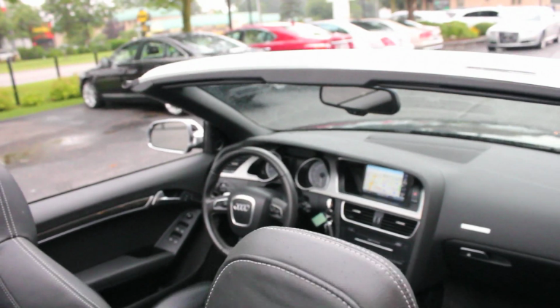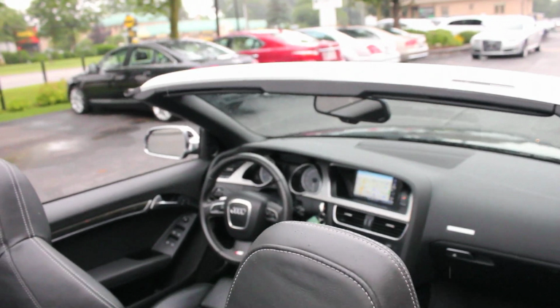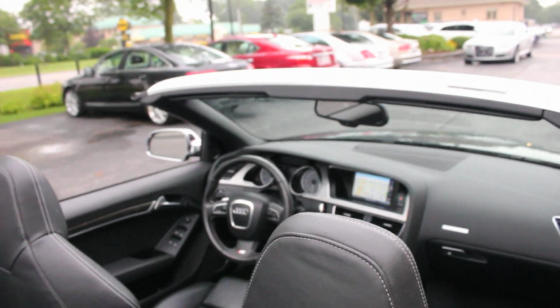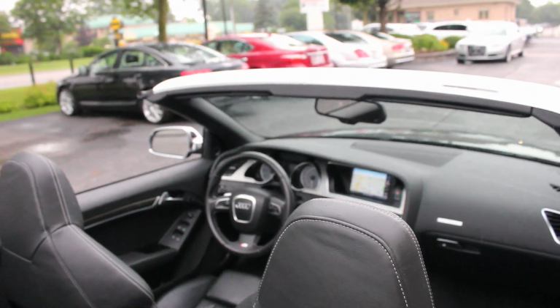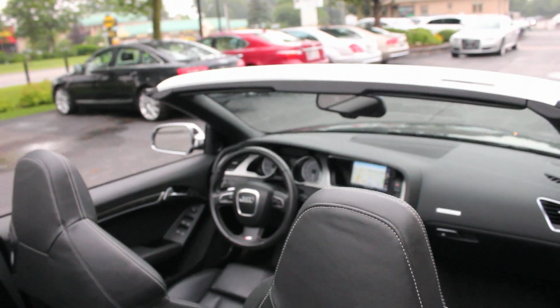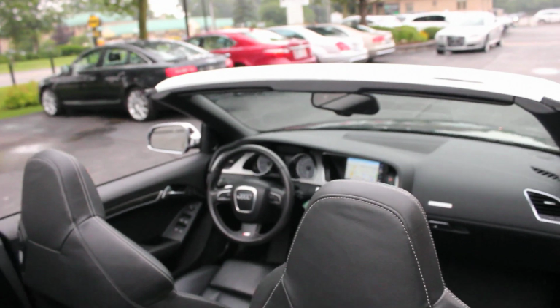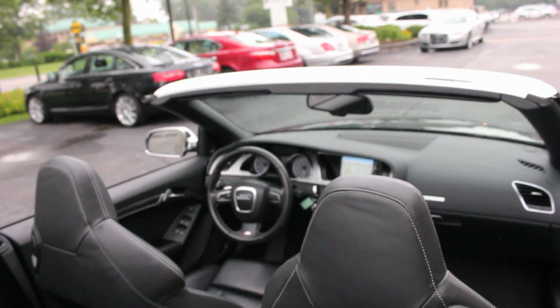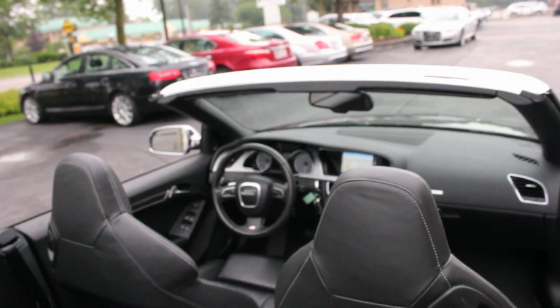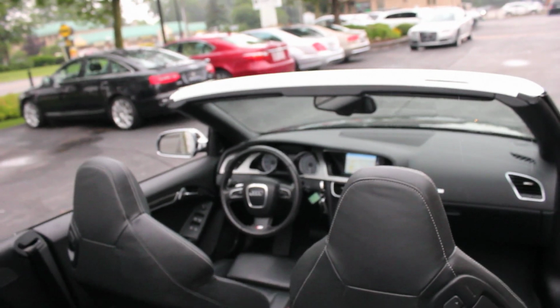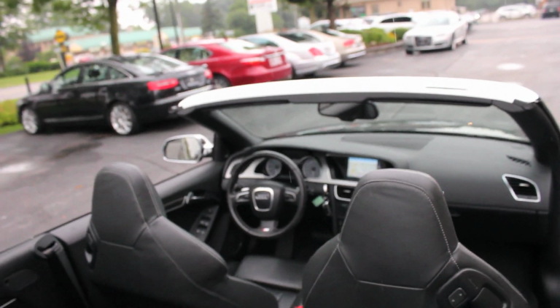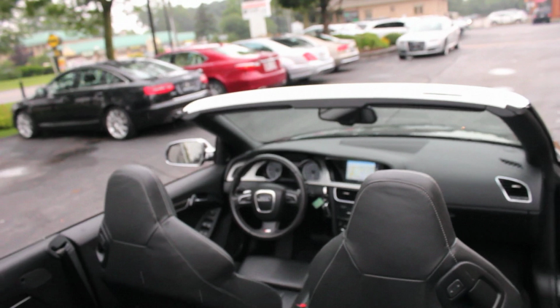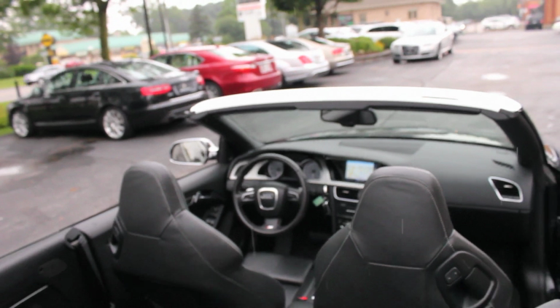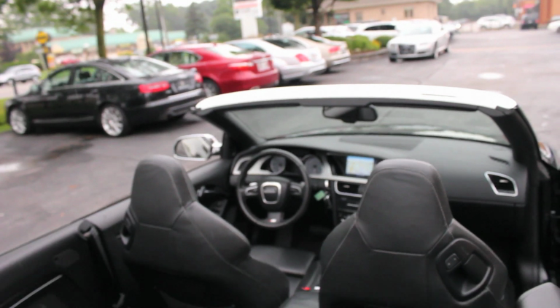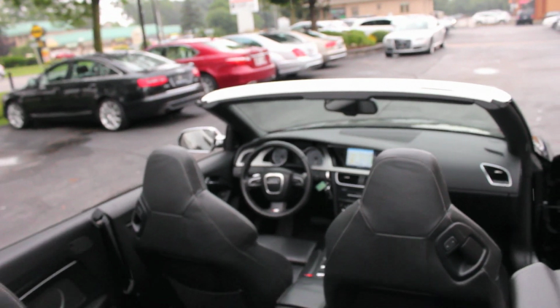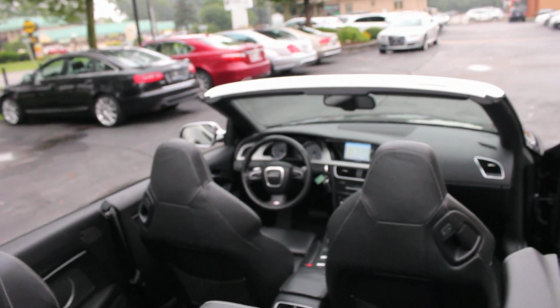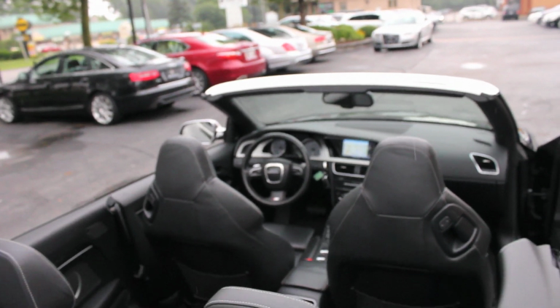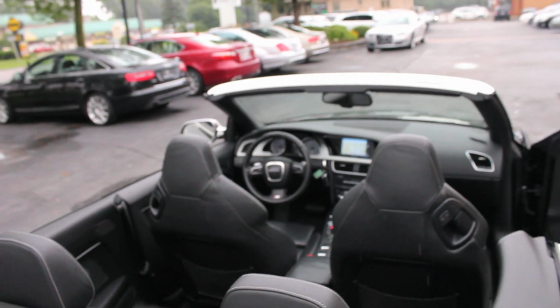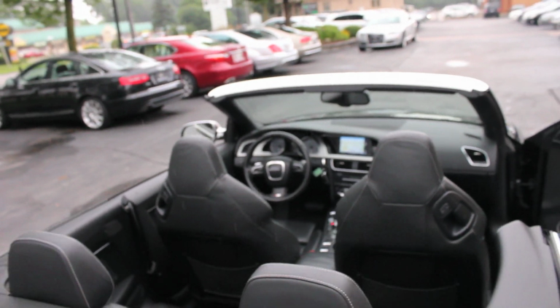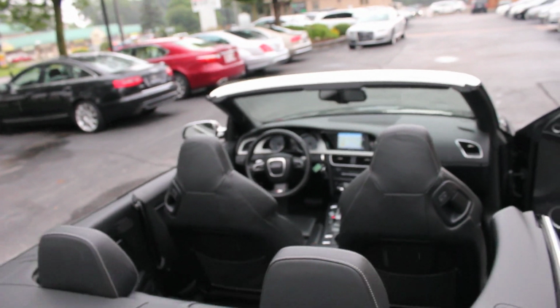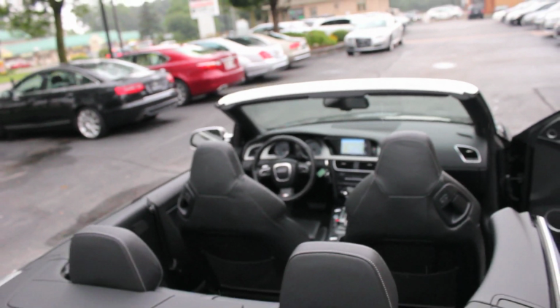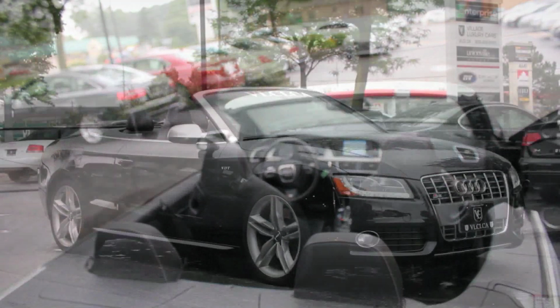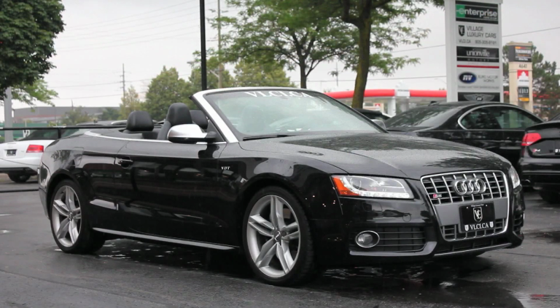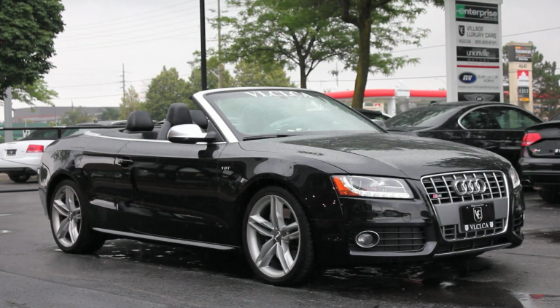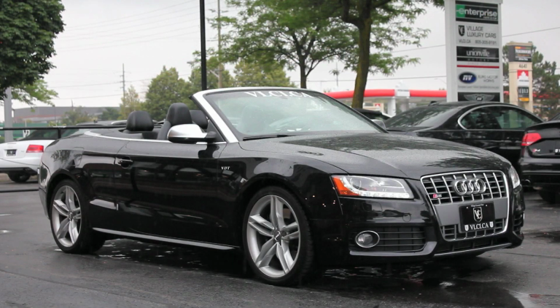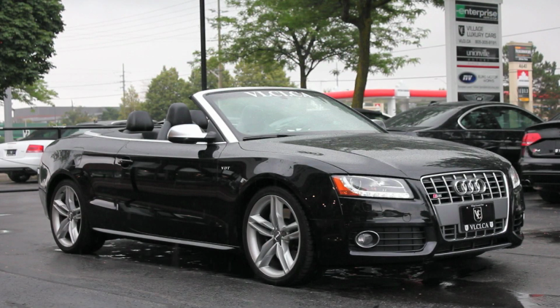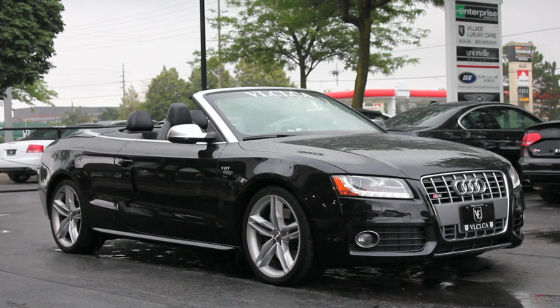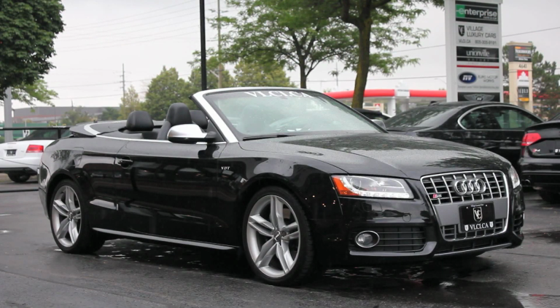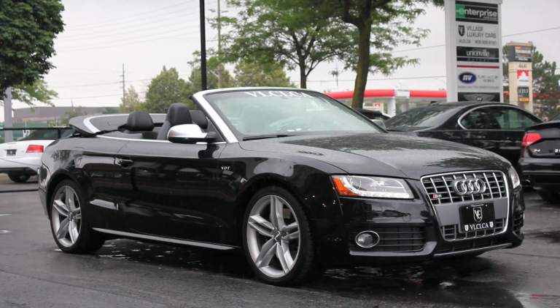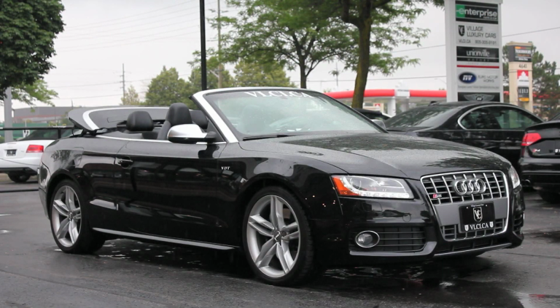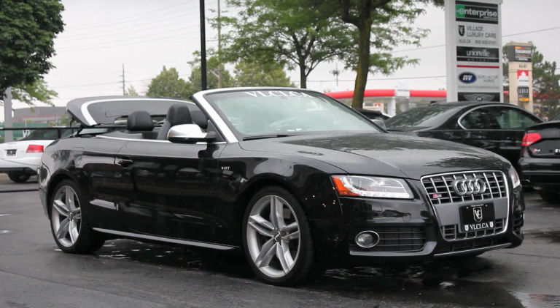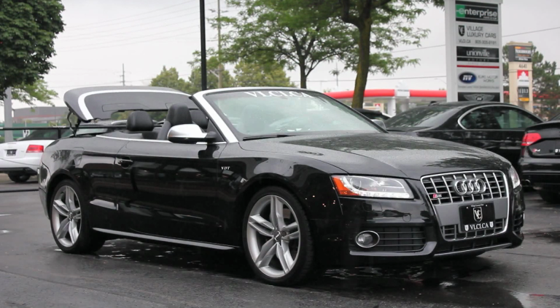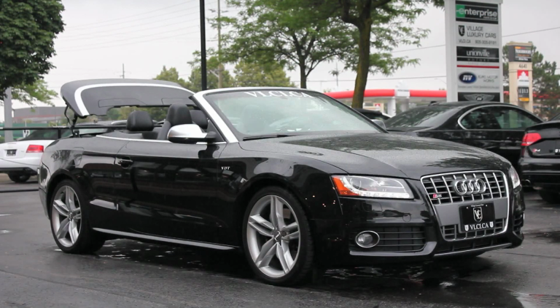Anti-lock disc brakes with brake assist, stability and traction control, and front seat-side airbags all come standard on all S5 Coupe models.